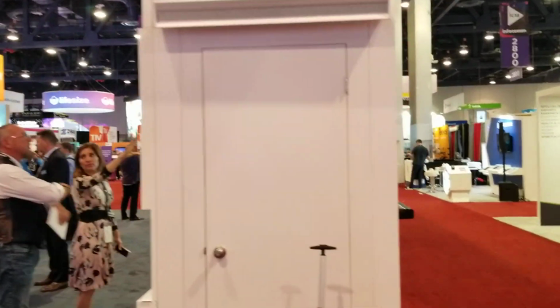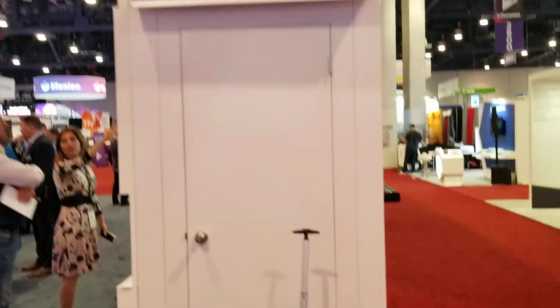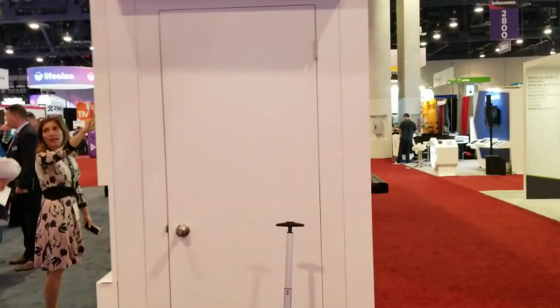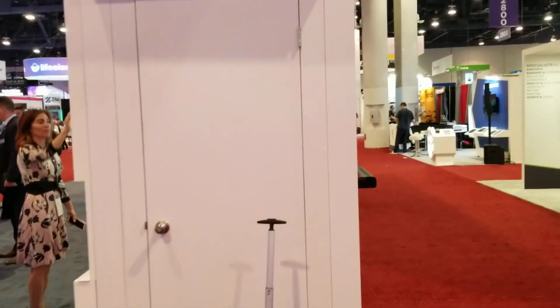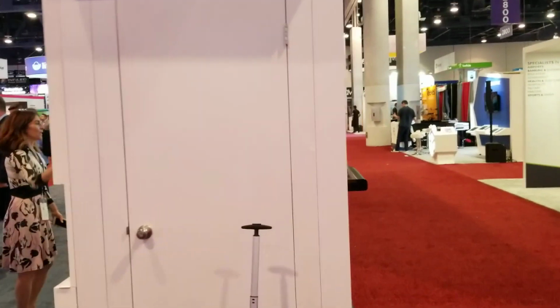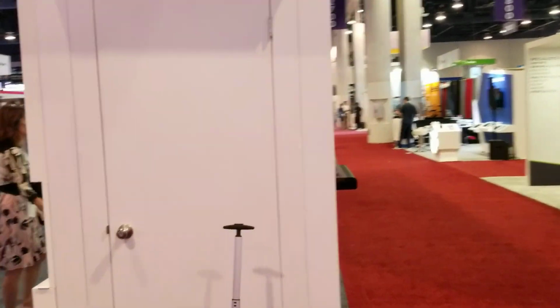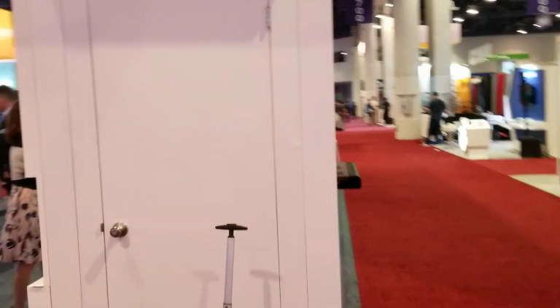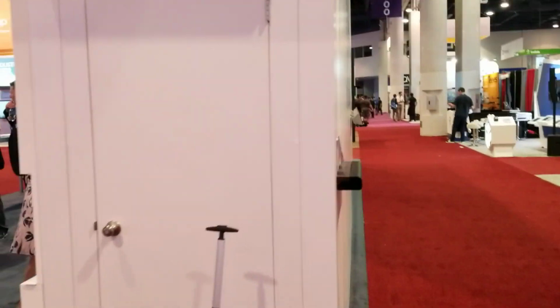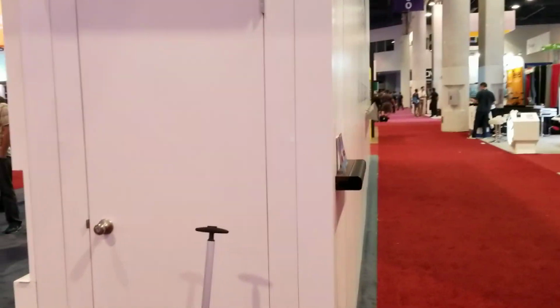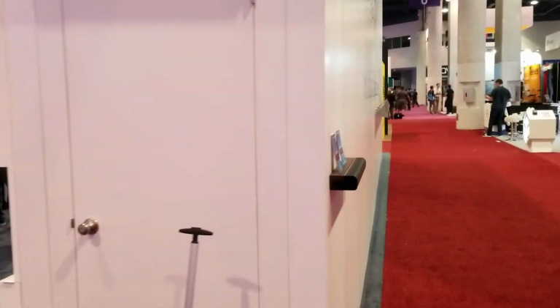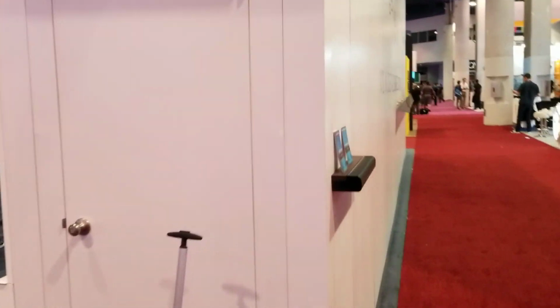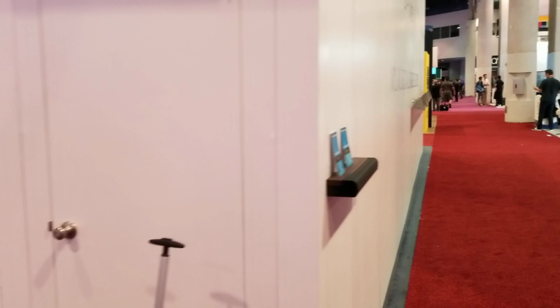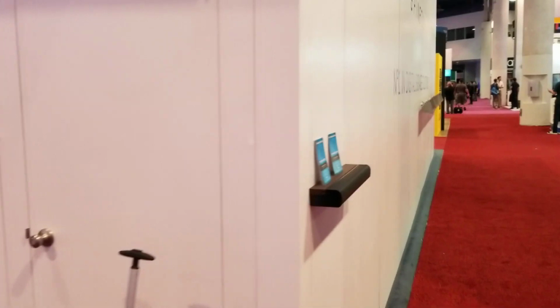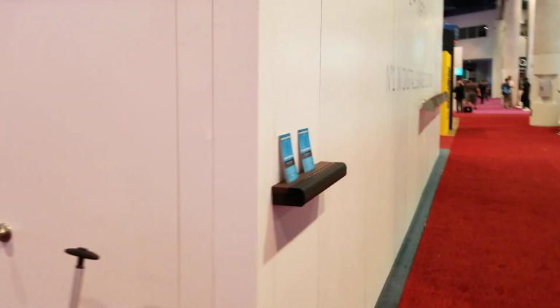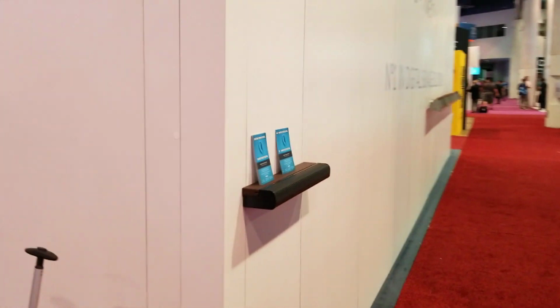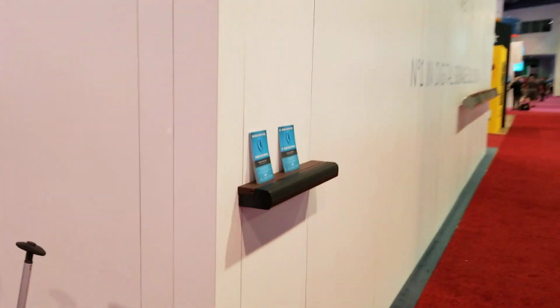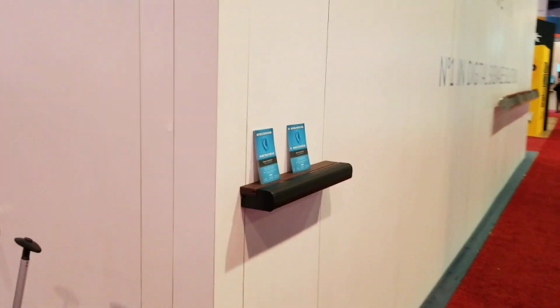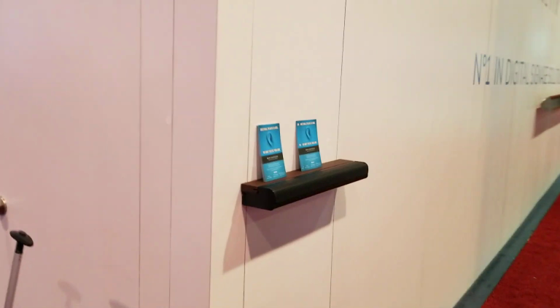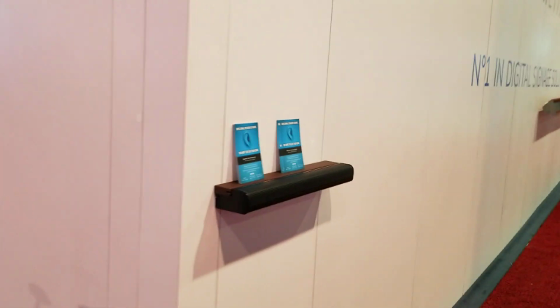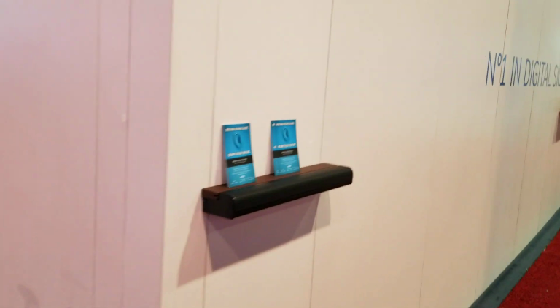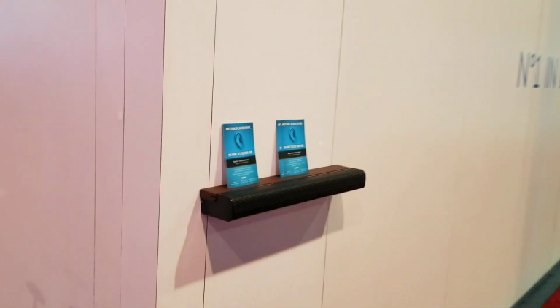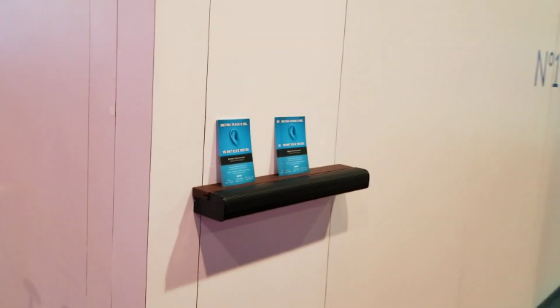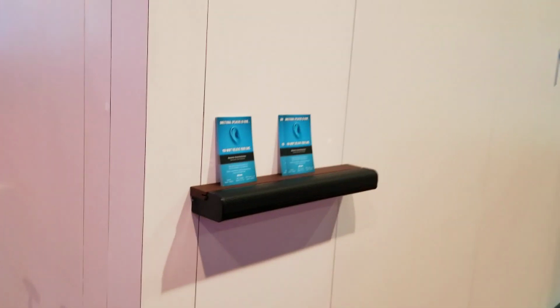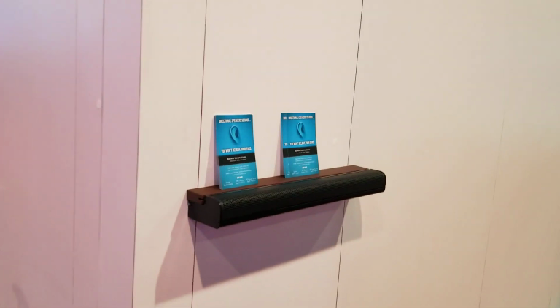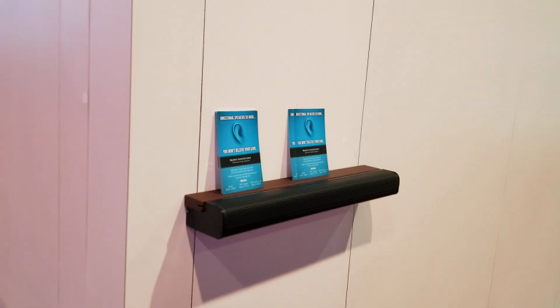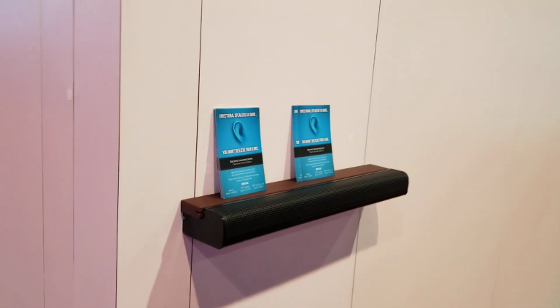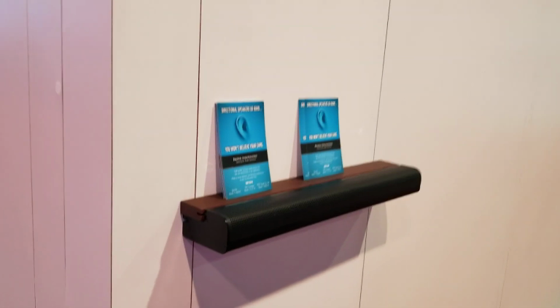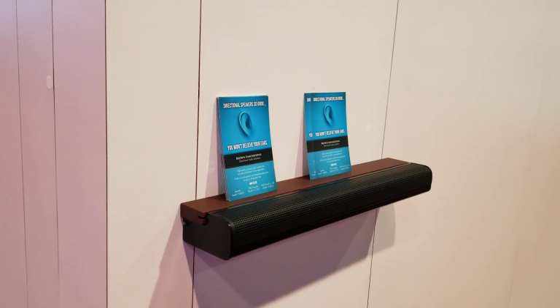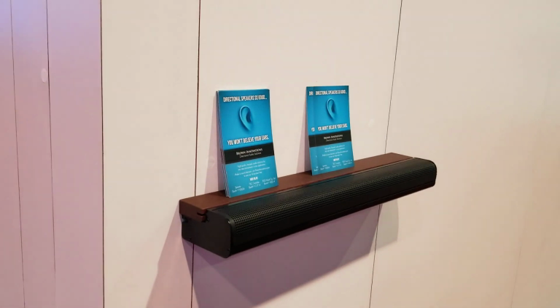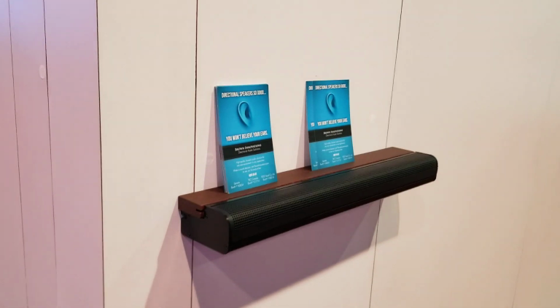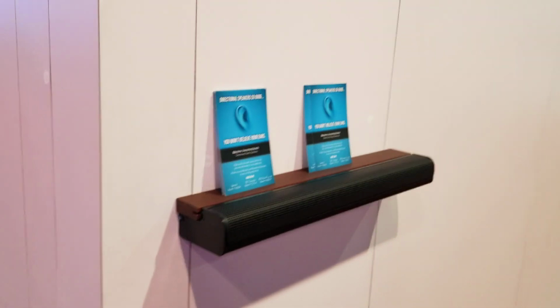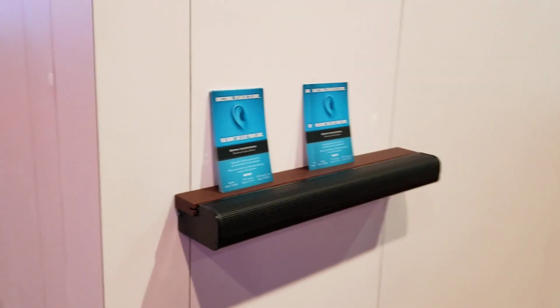Here's another example of a desktop, smaller device. Again, don't really hear anything from the sides.